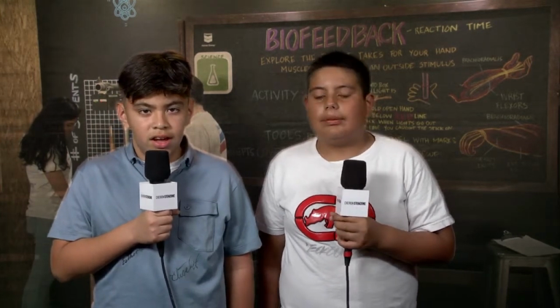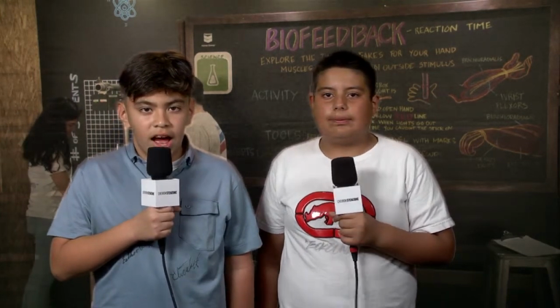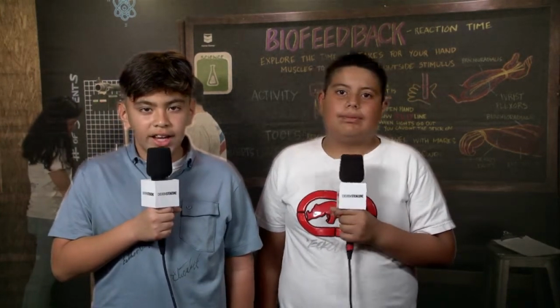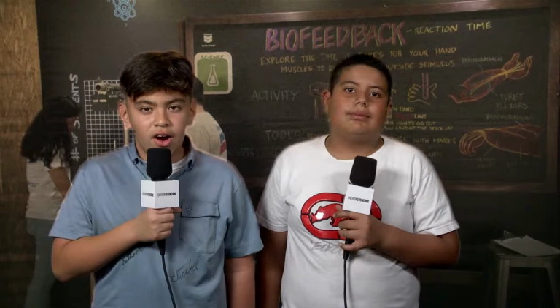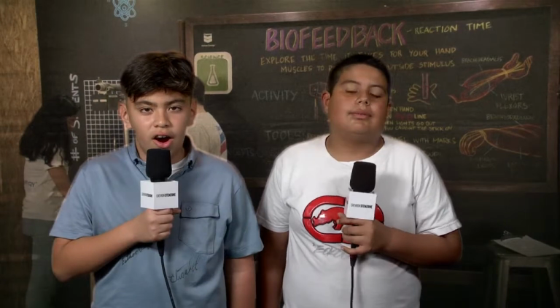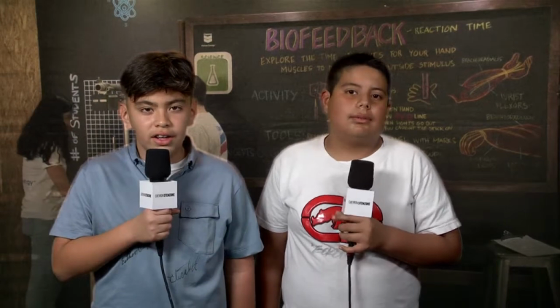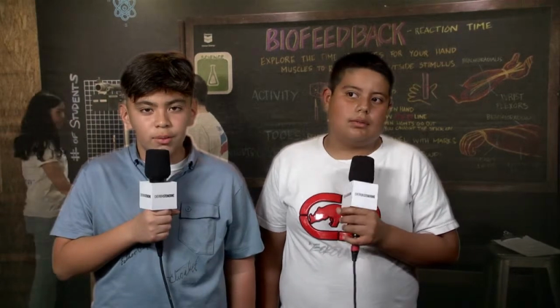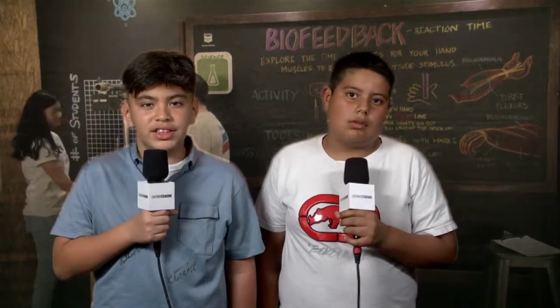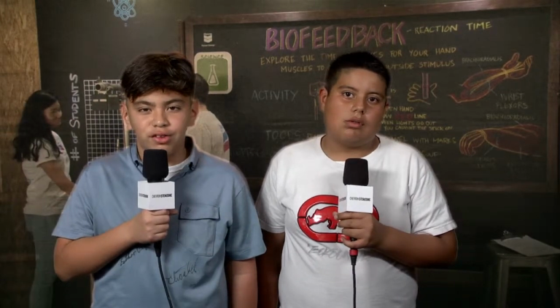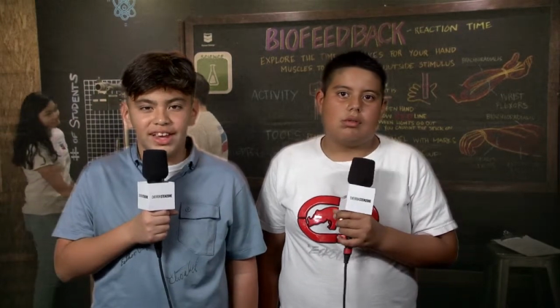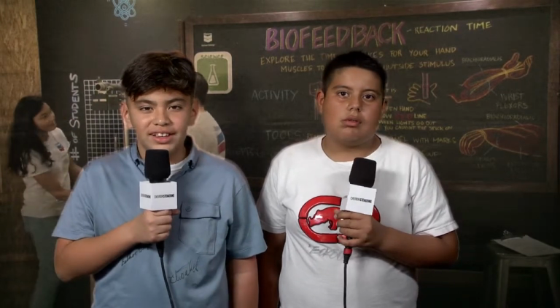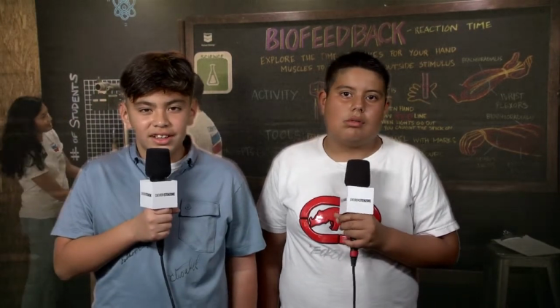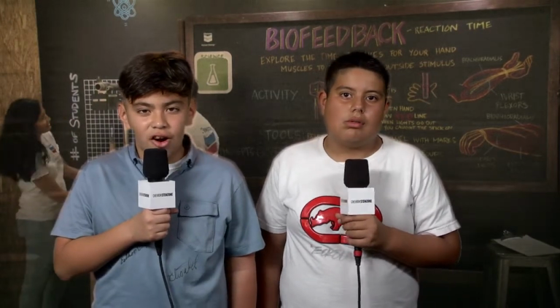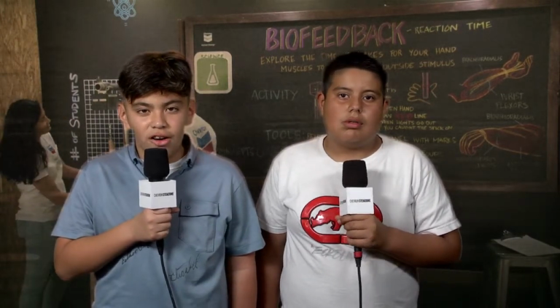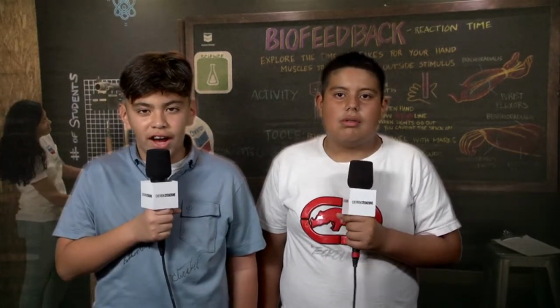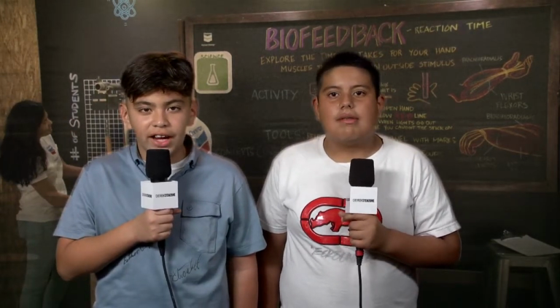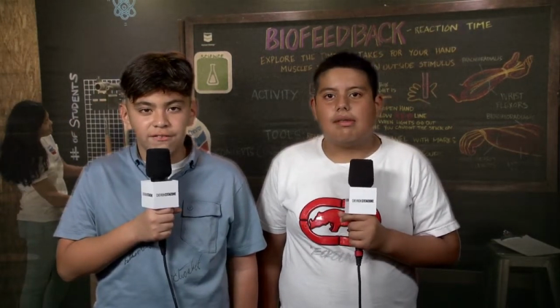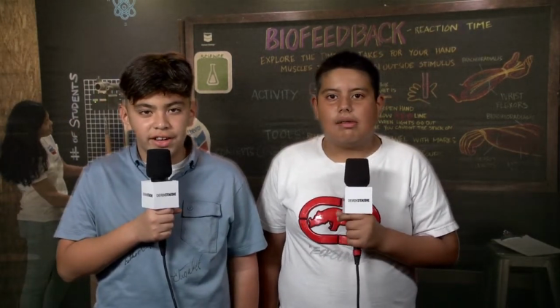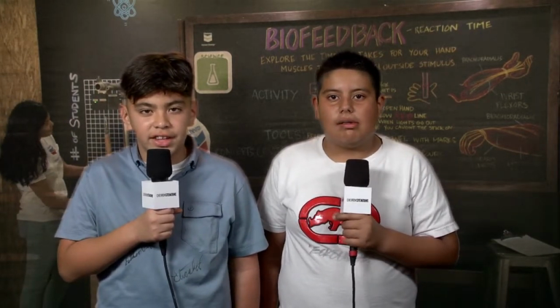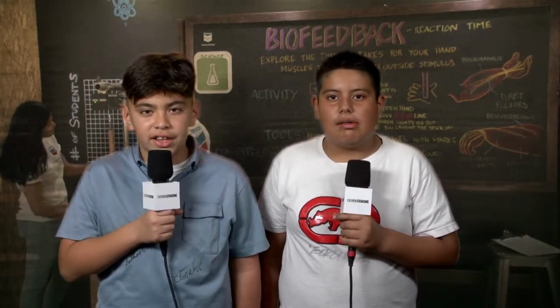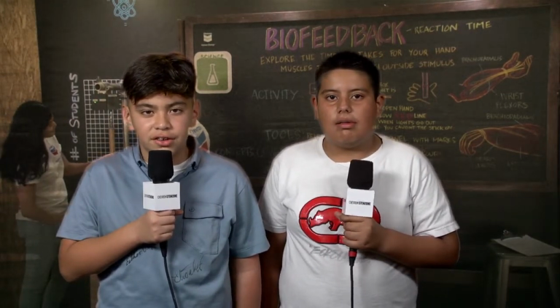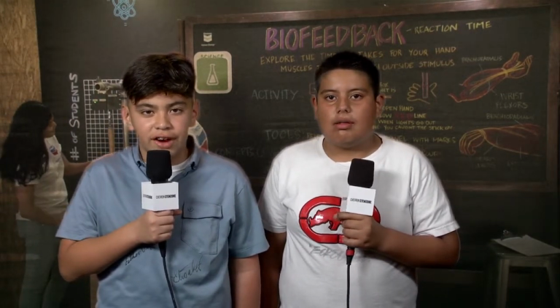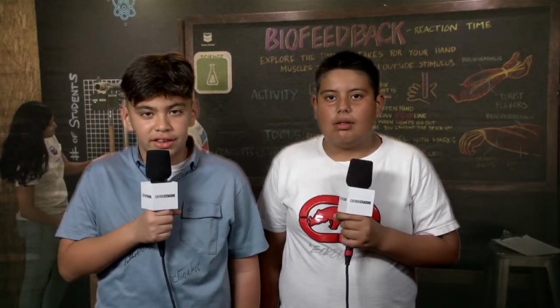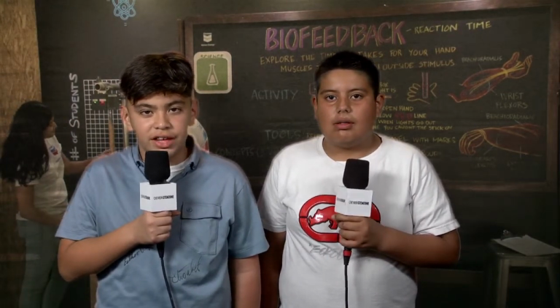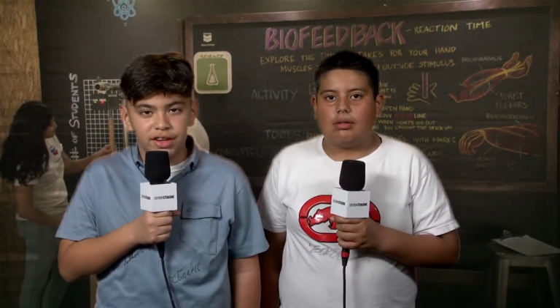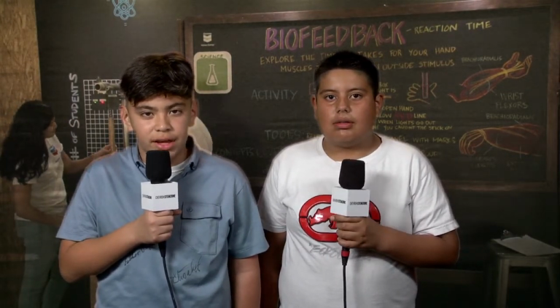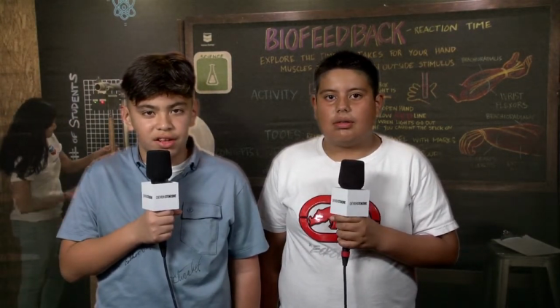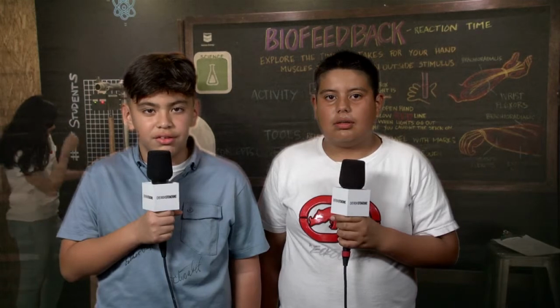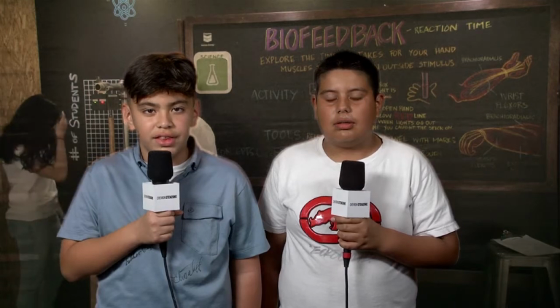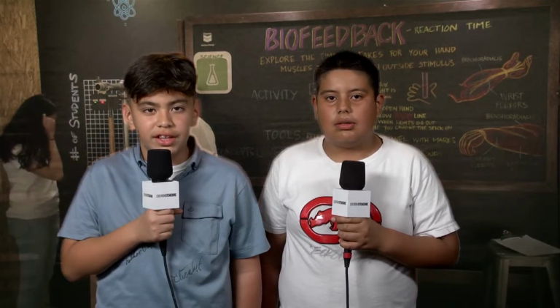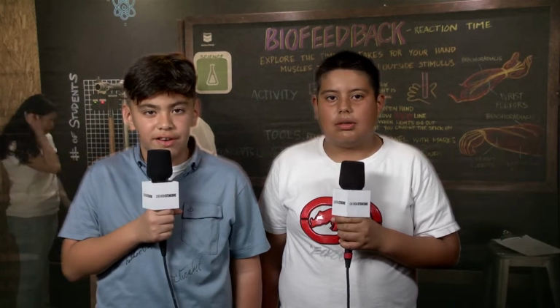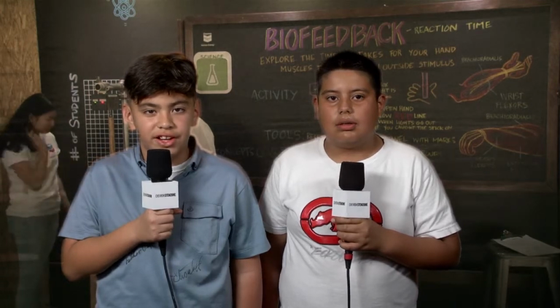I can hardly wait to try it! There are all kinds of fun things to do here at the Chevron STEM Zone. Thanks Chevron!